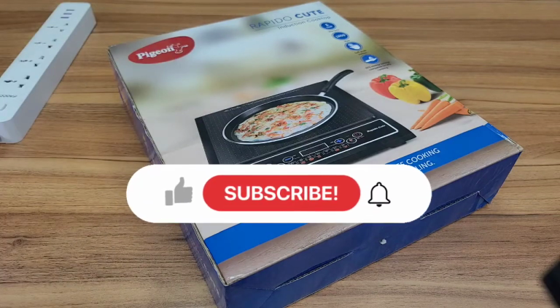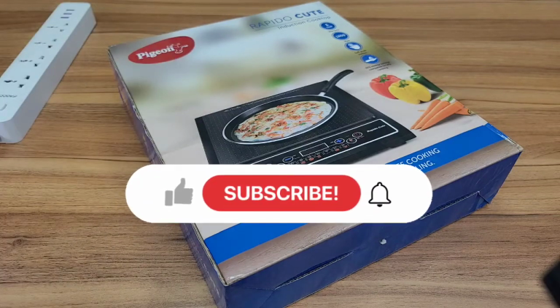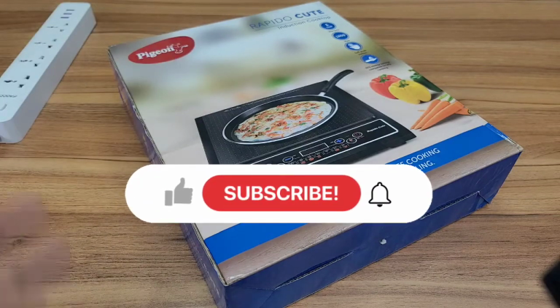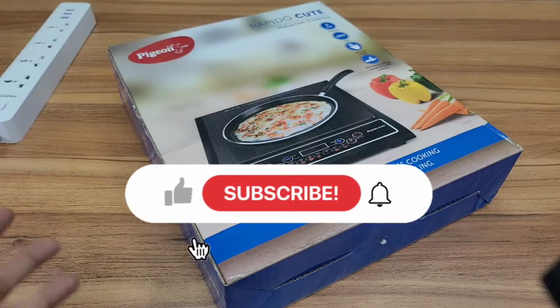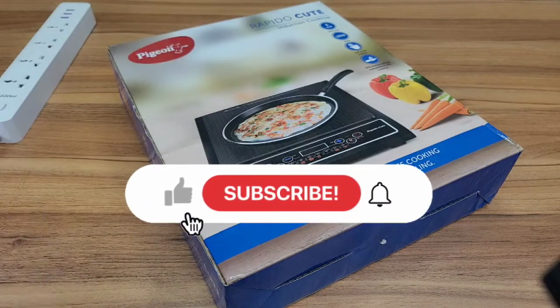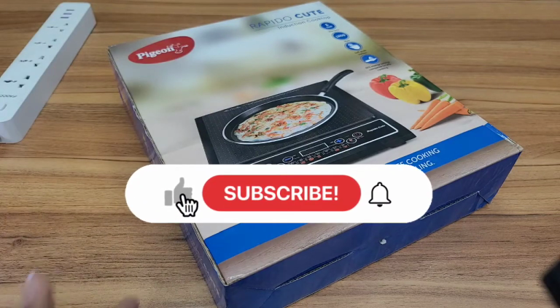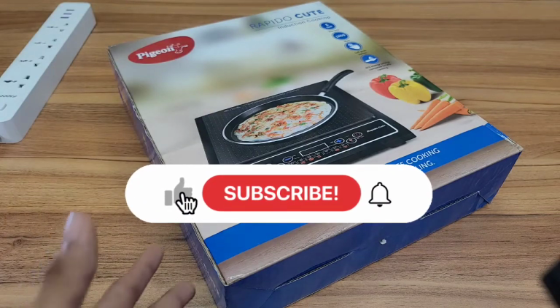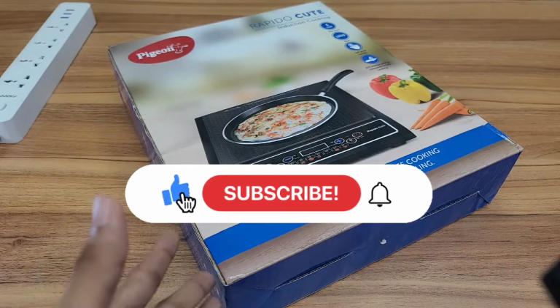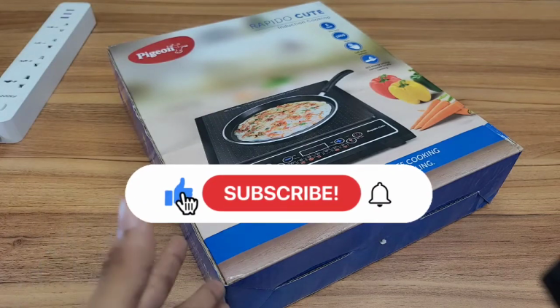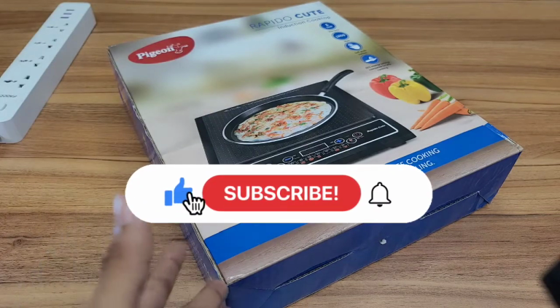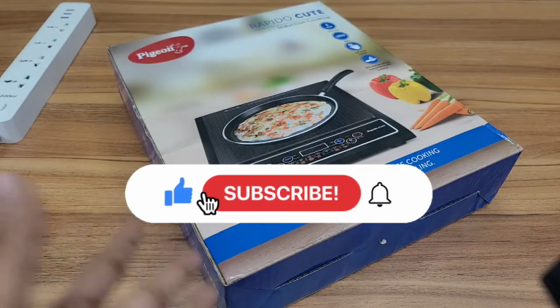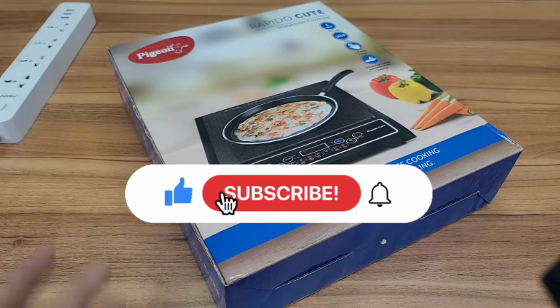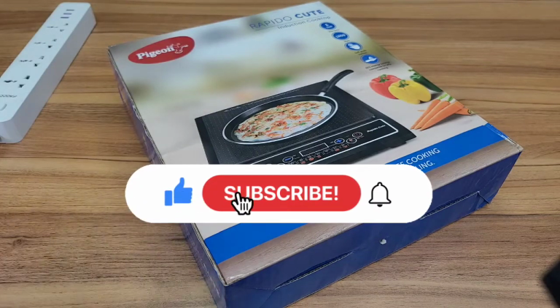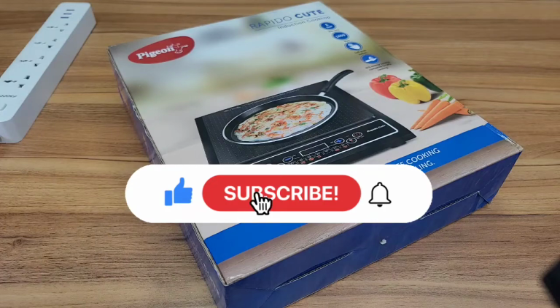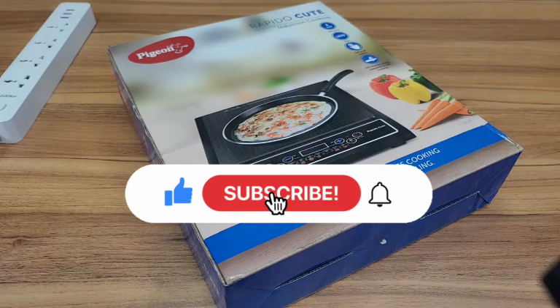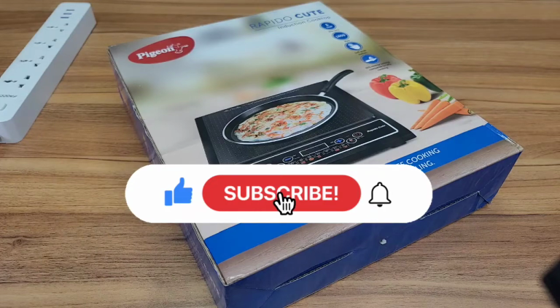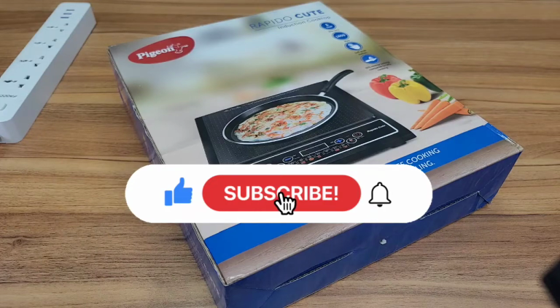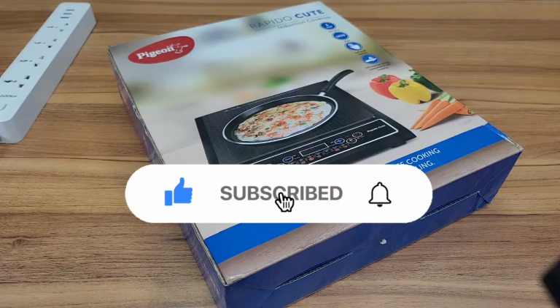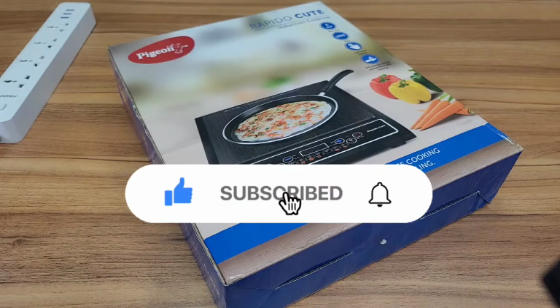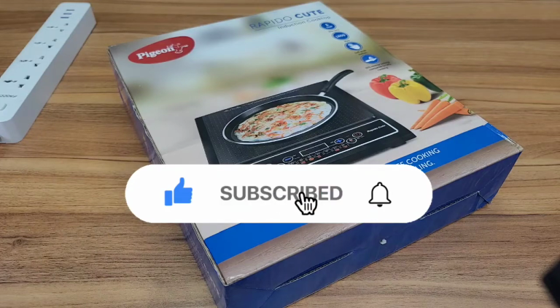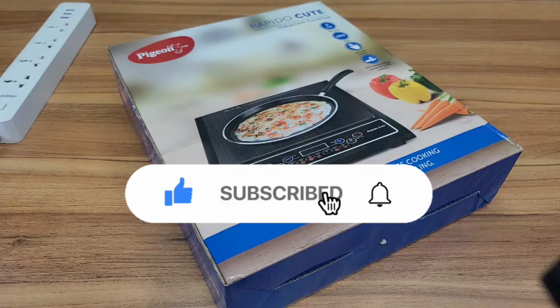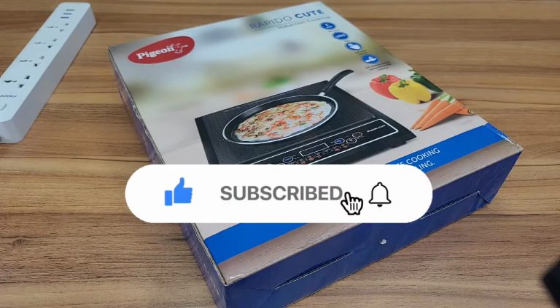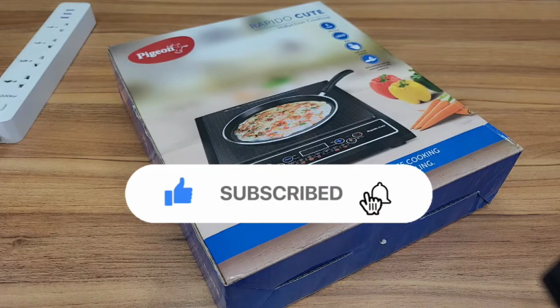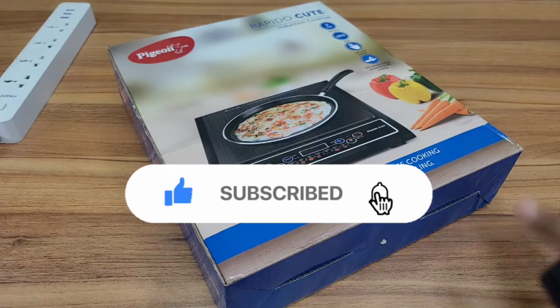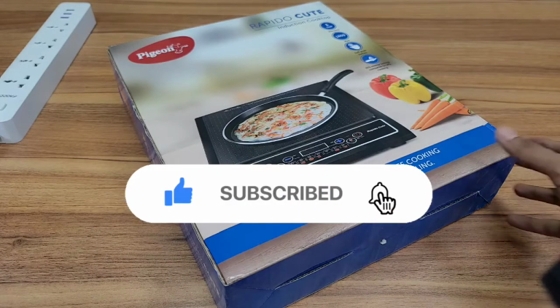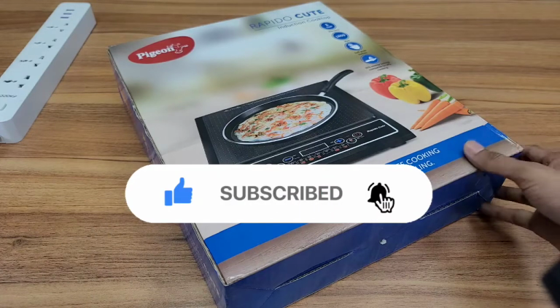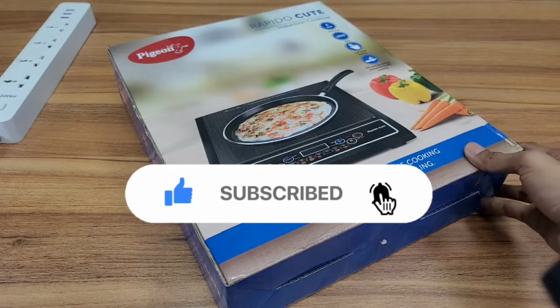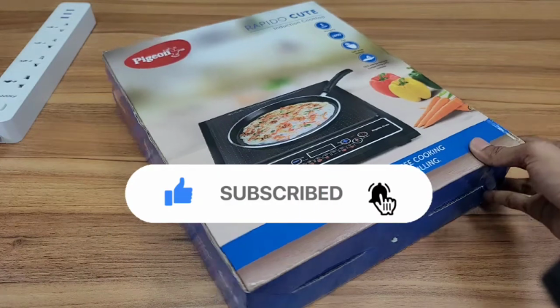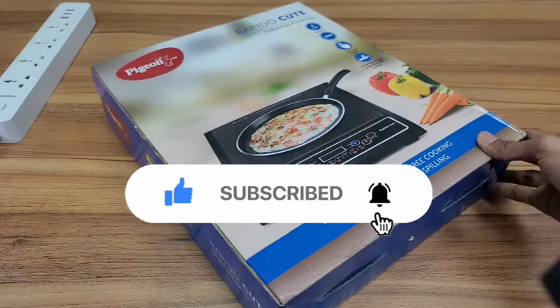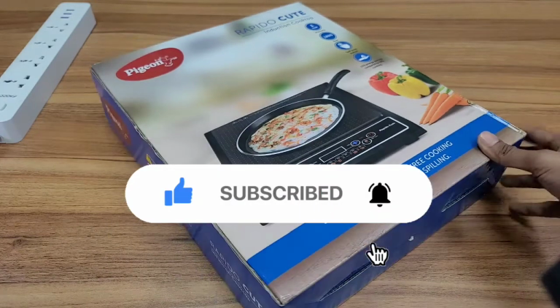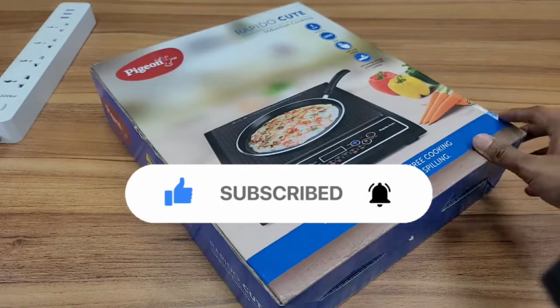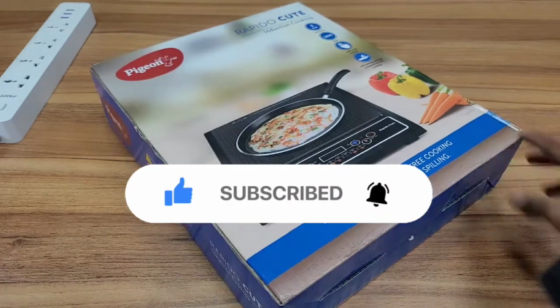If you like this video, please subscribe to my channel and click the like button.